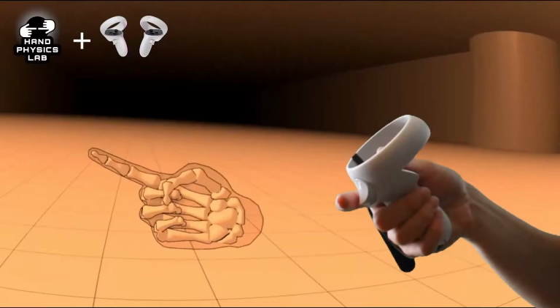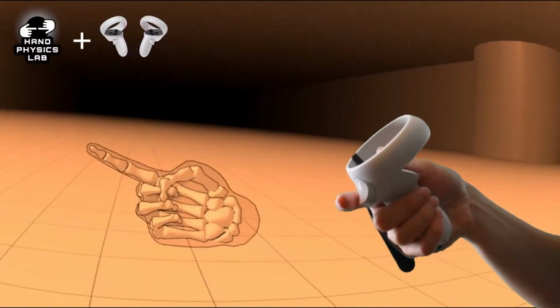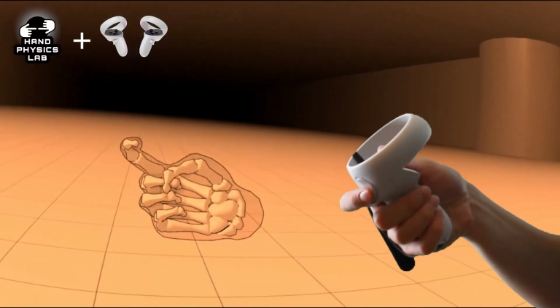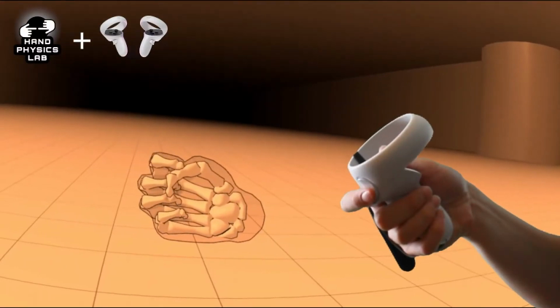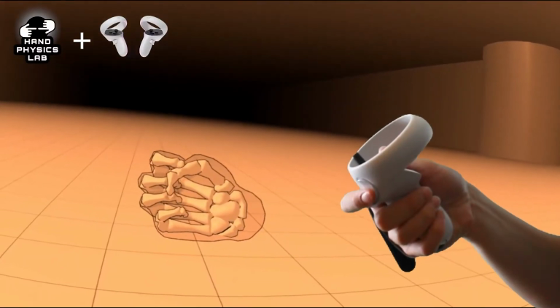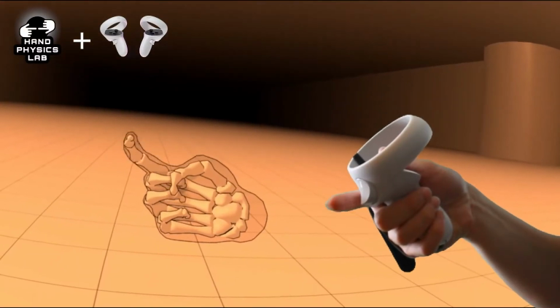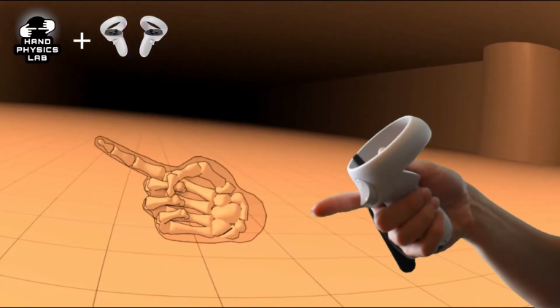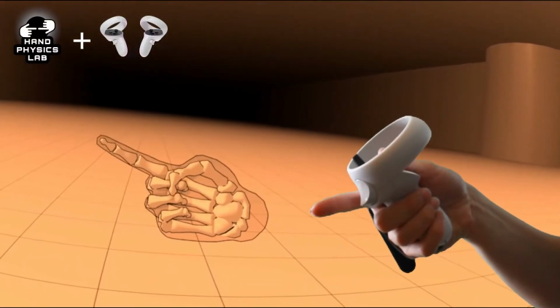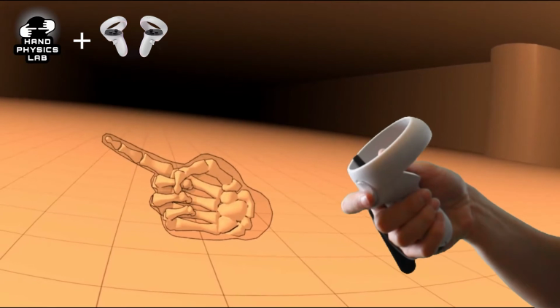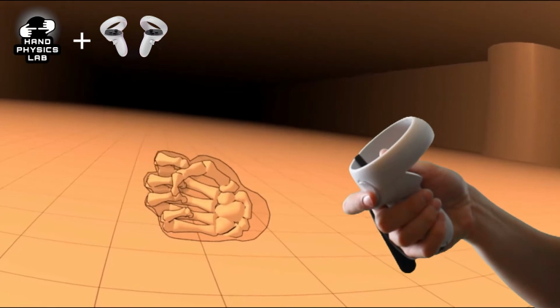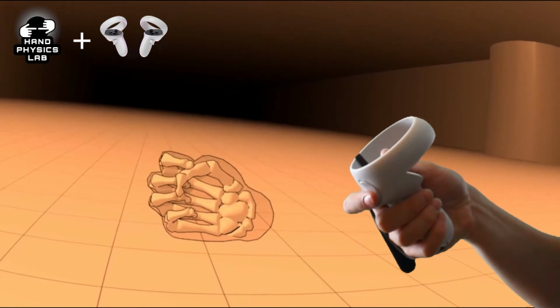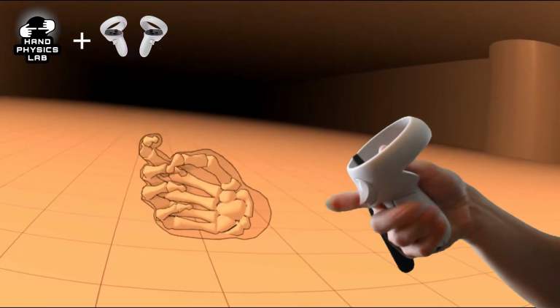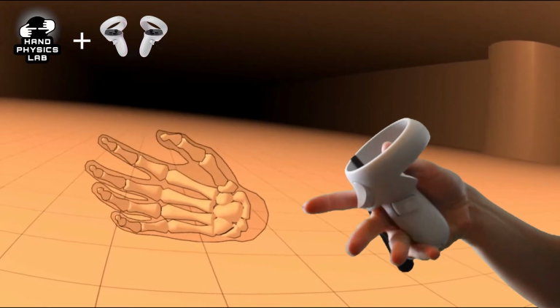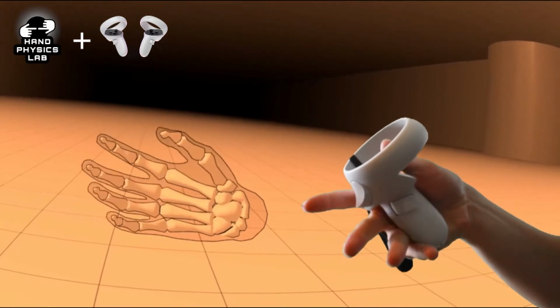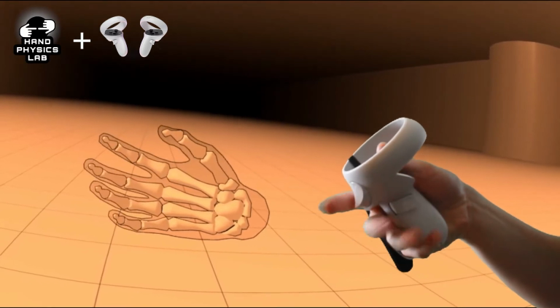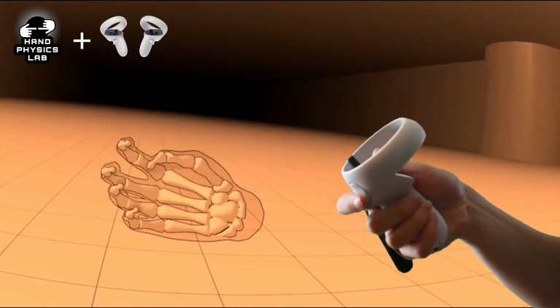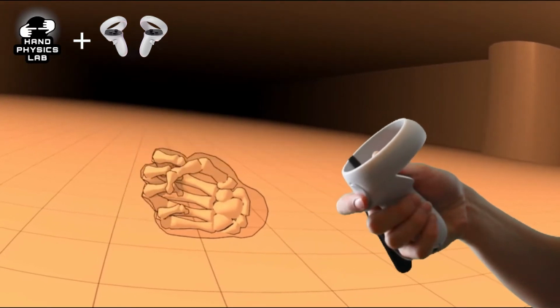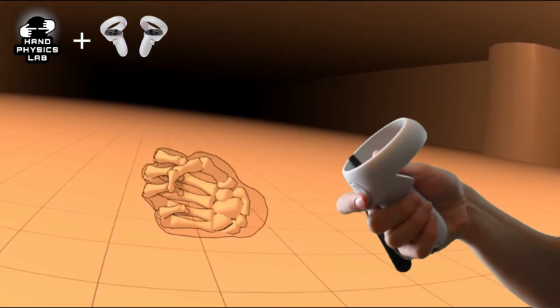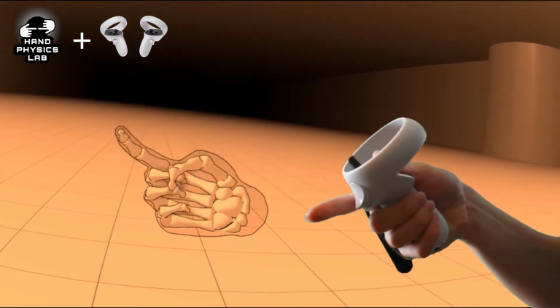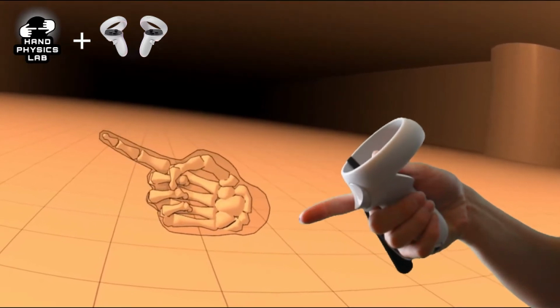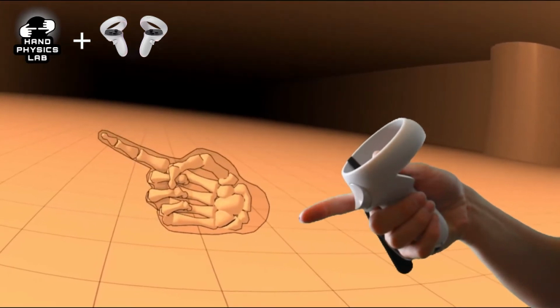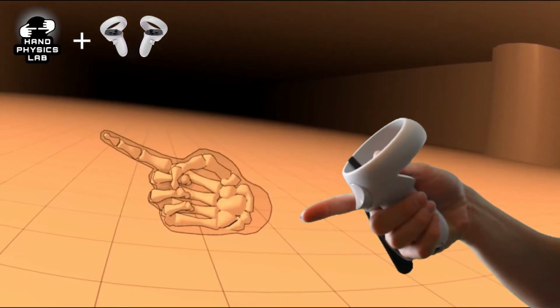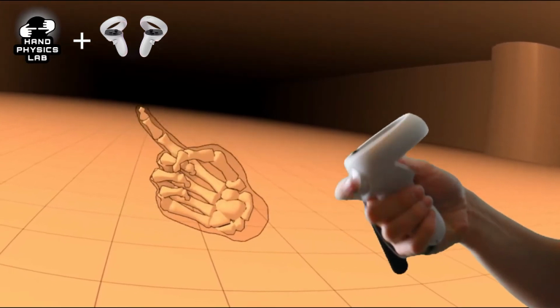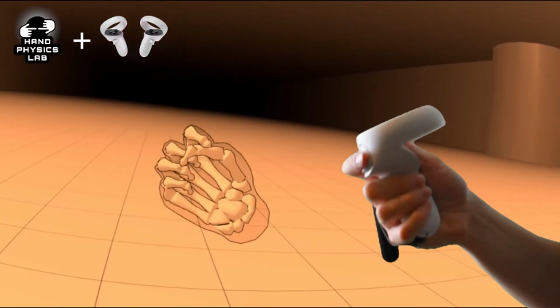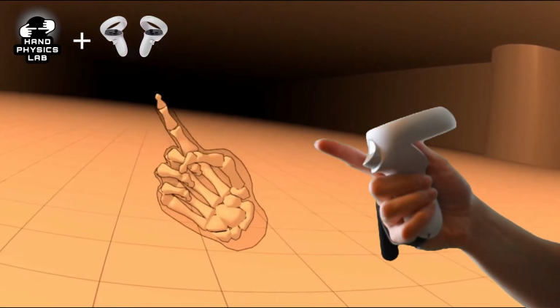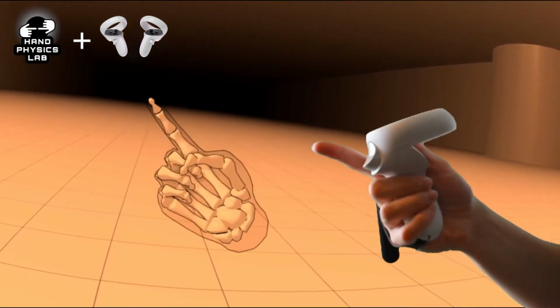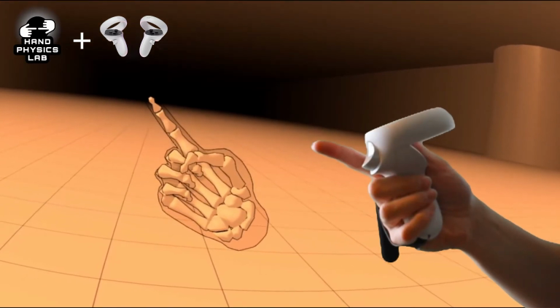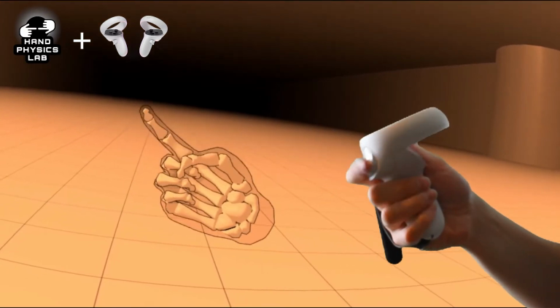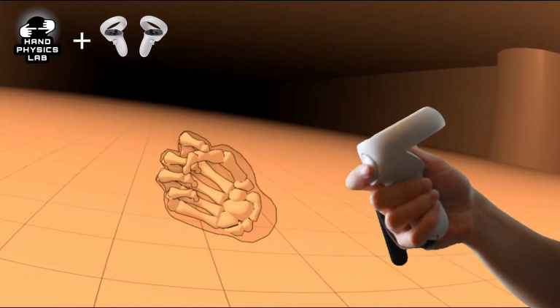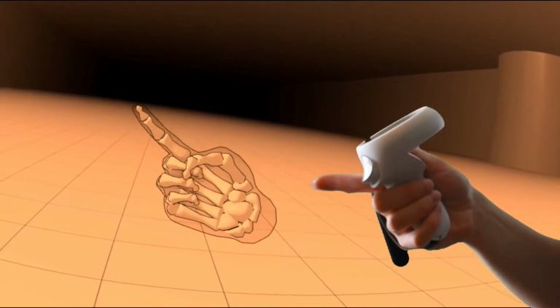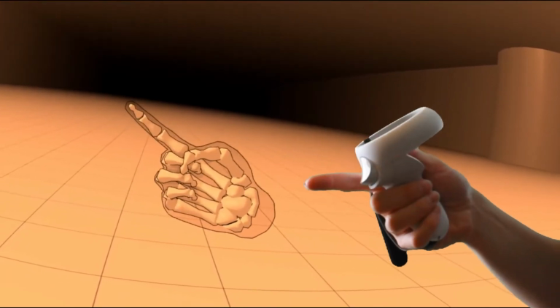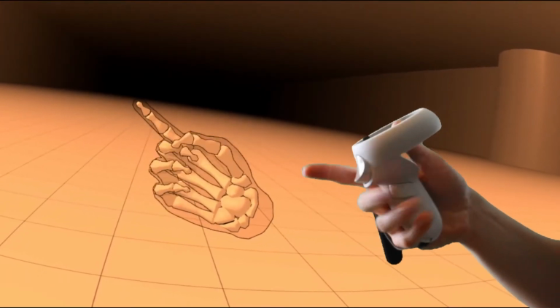It feels so much better once you pick up a controller. A big part of that is just having something to hold as well as having the tactile feedback.